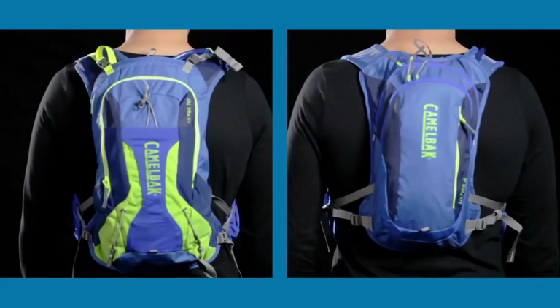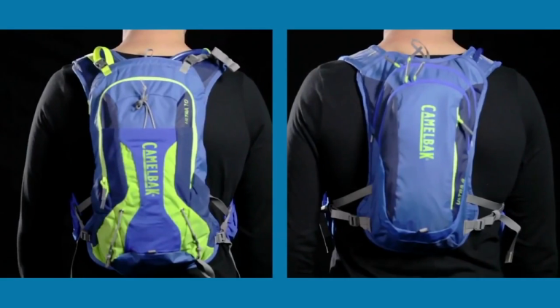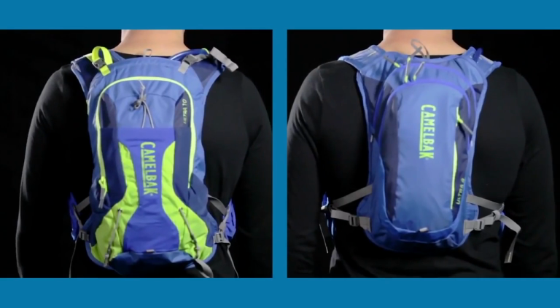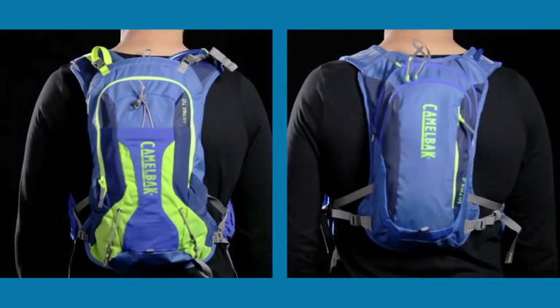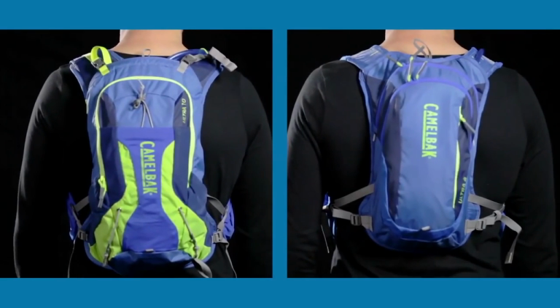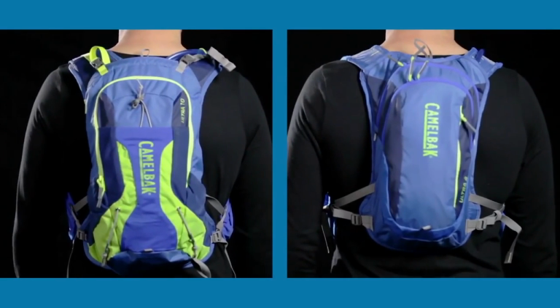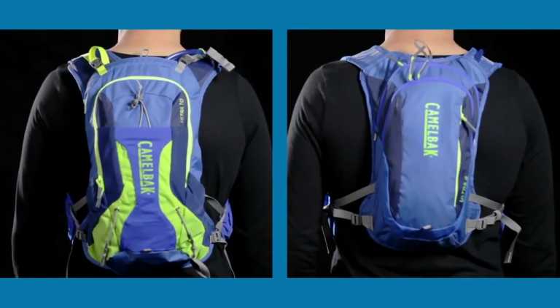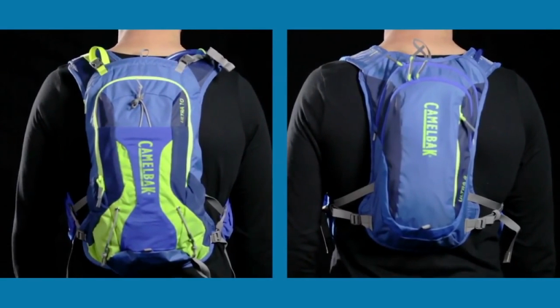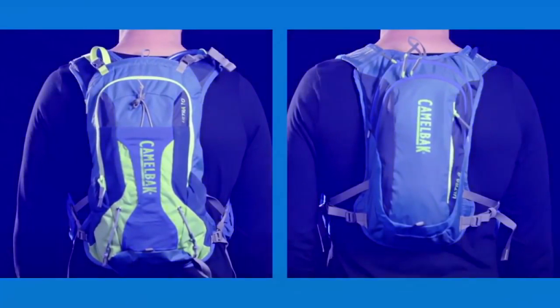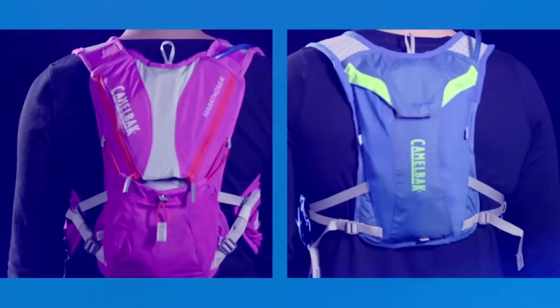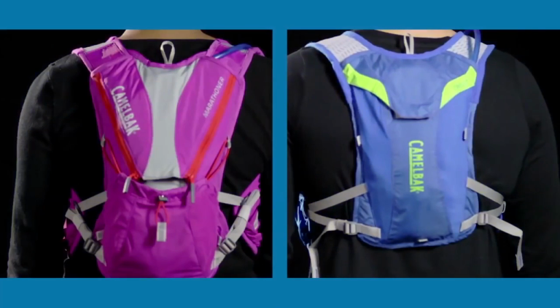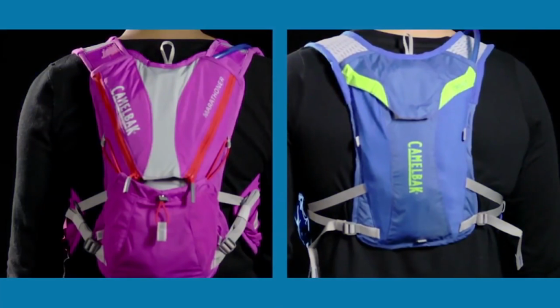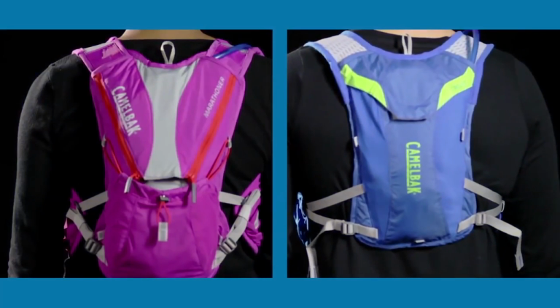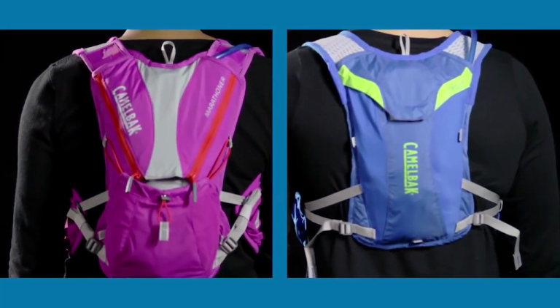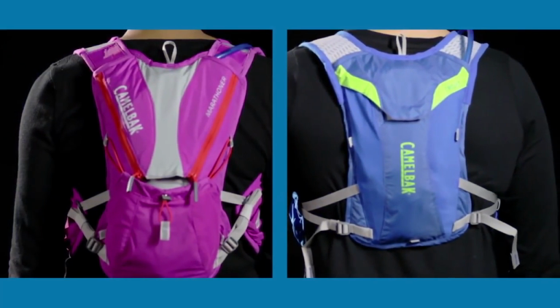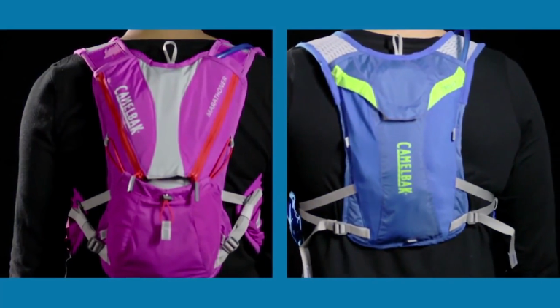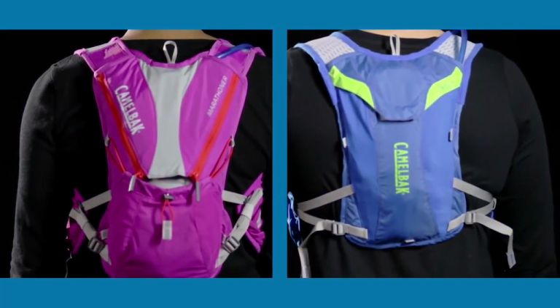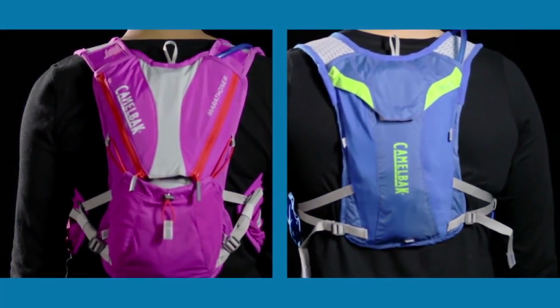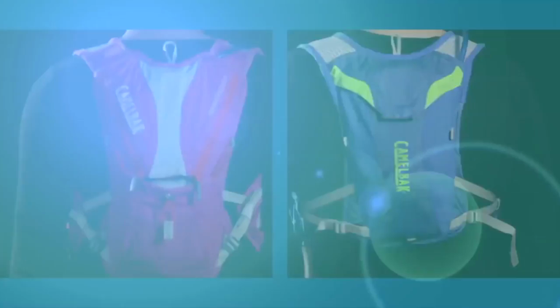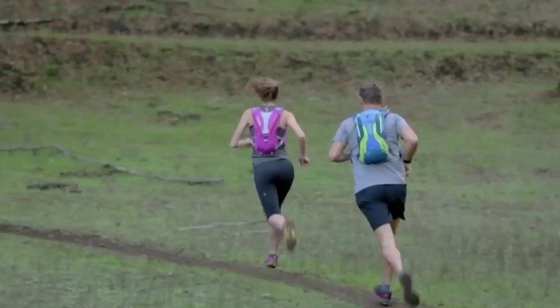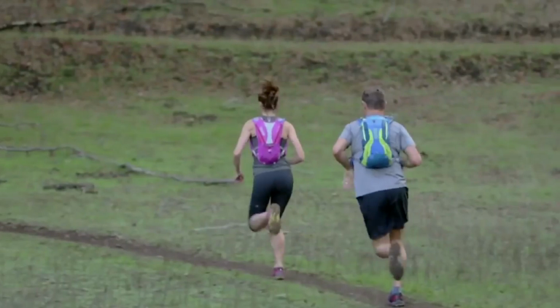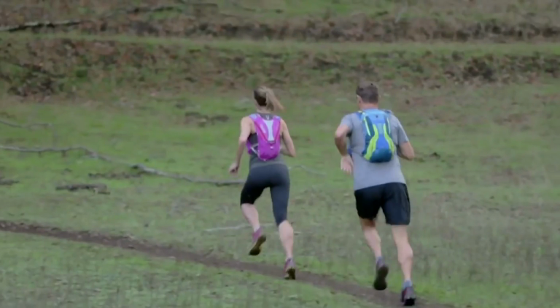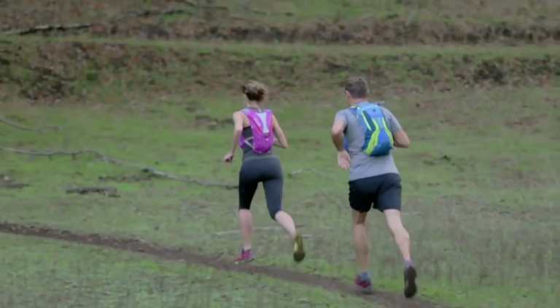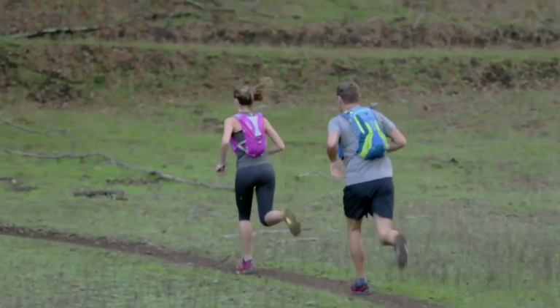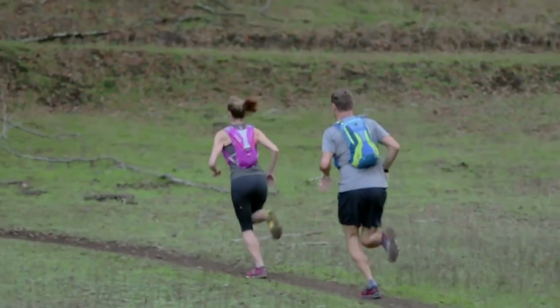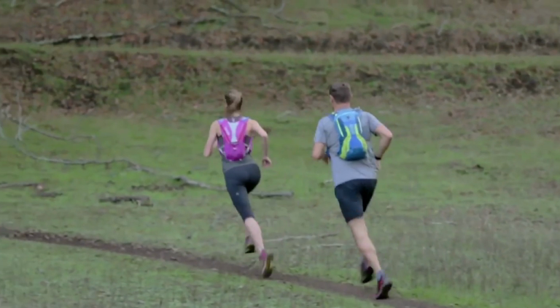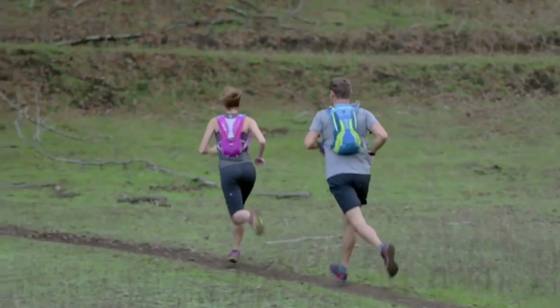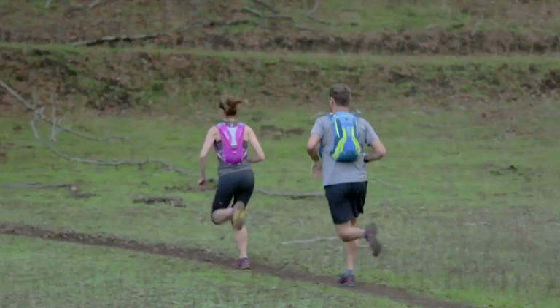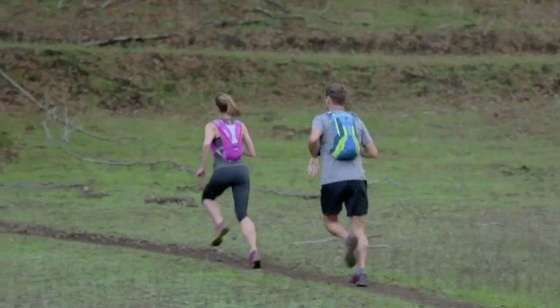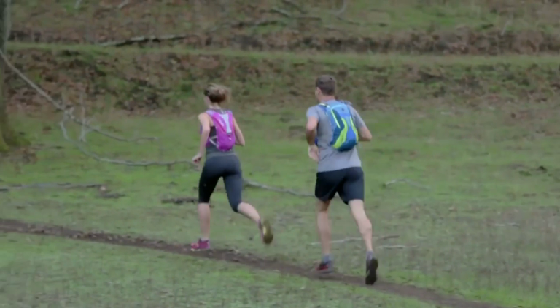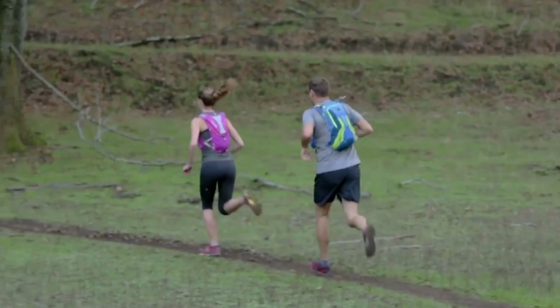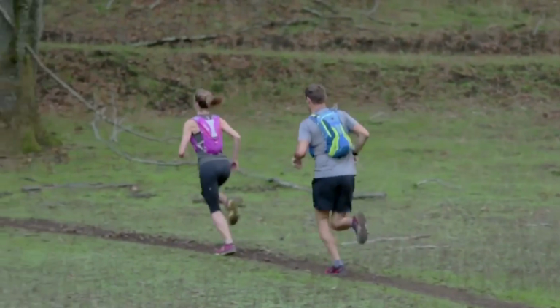As with all of our products, all of our run vests are backed by our Got Your Back lifetime guarantee. If we build it, we'll back it.